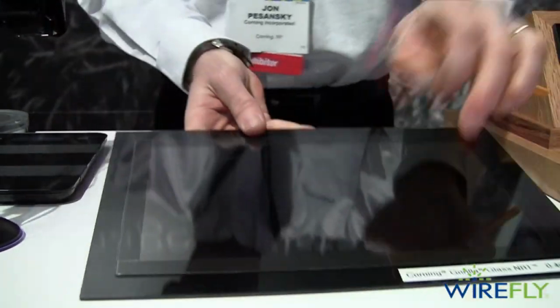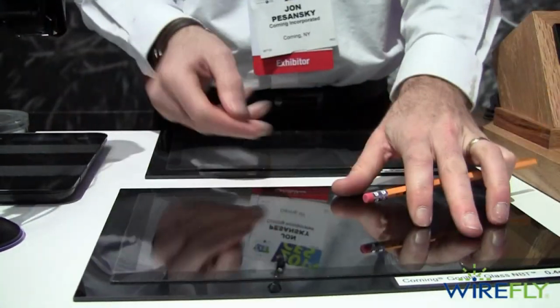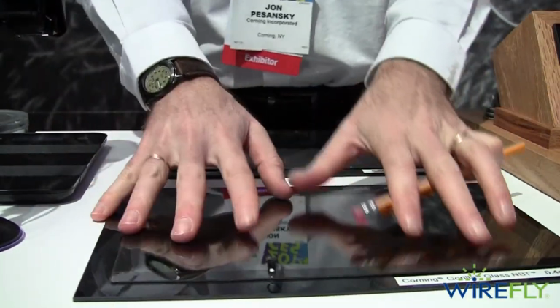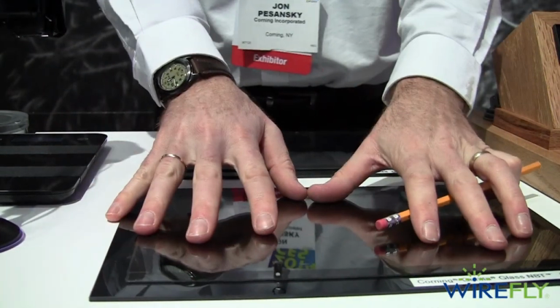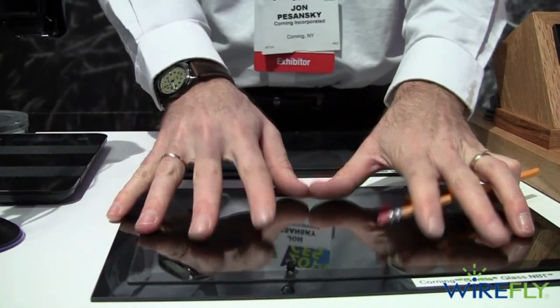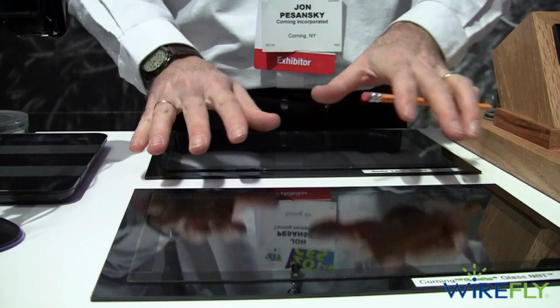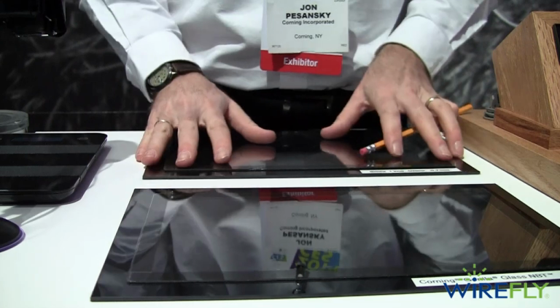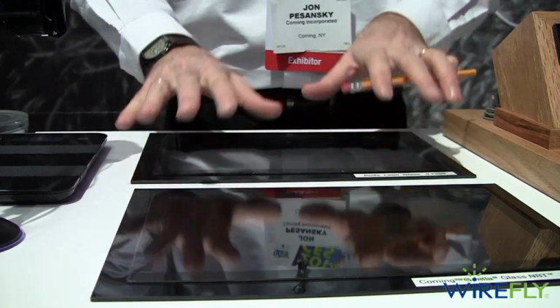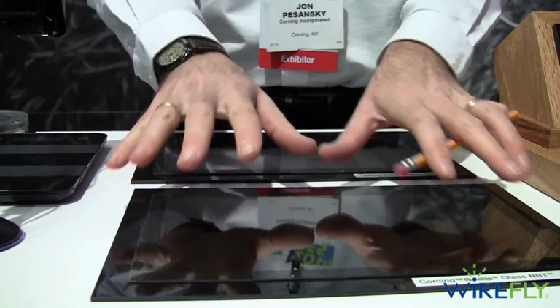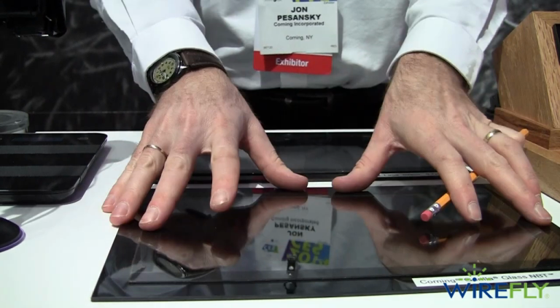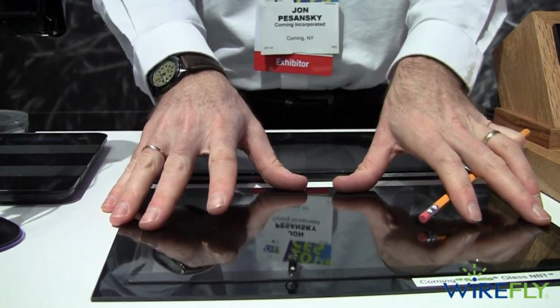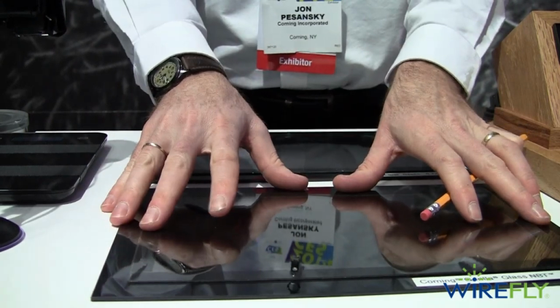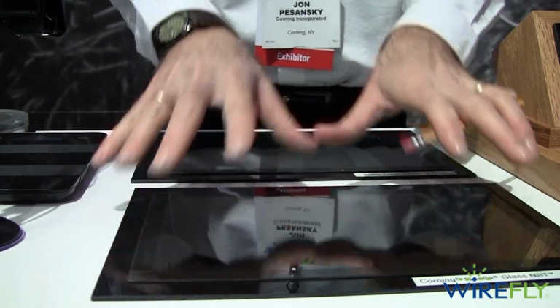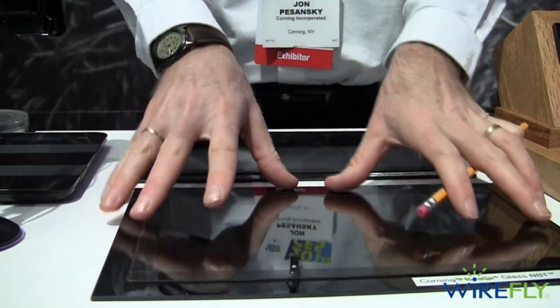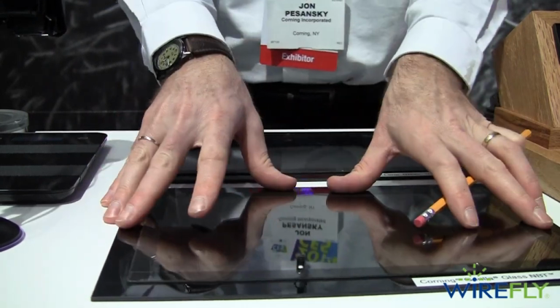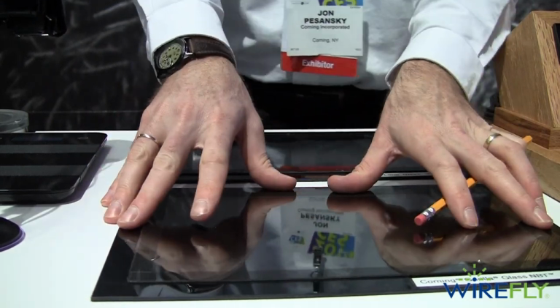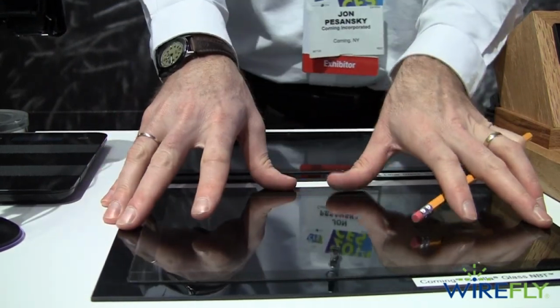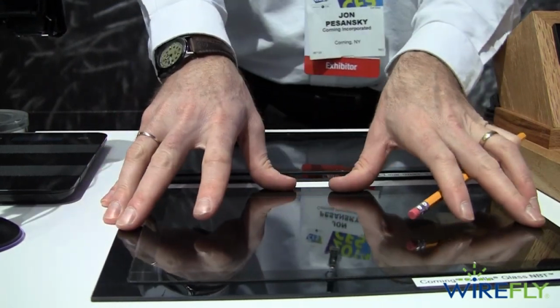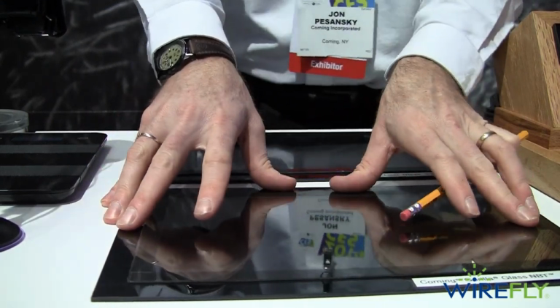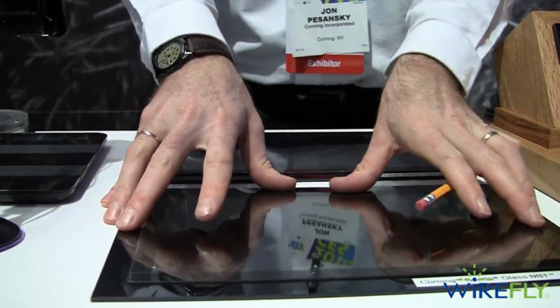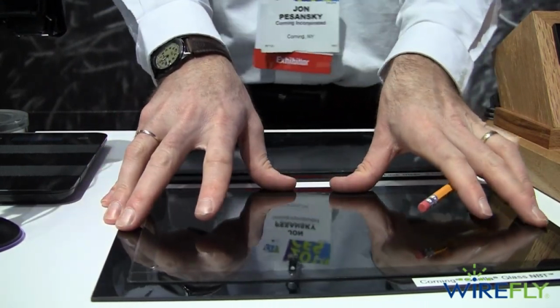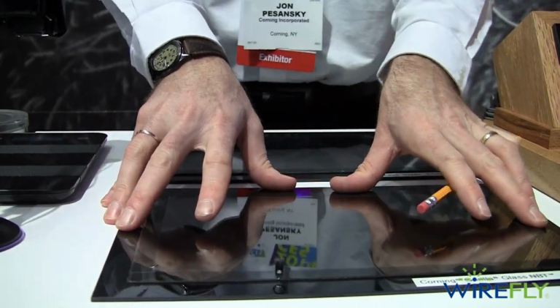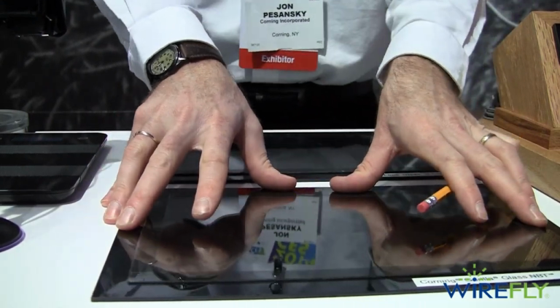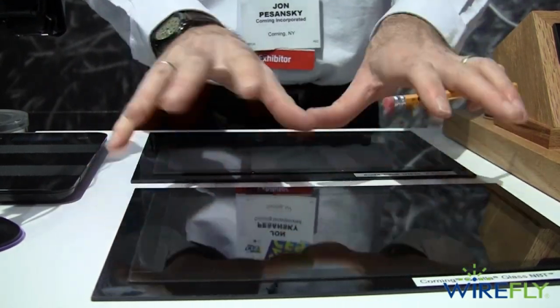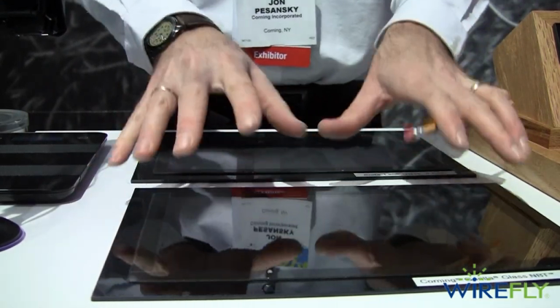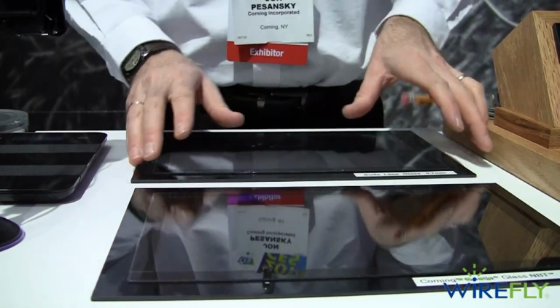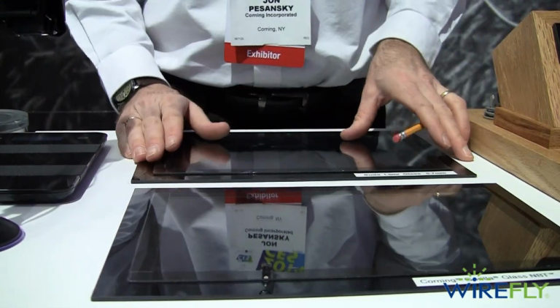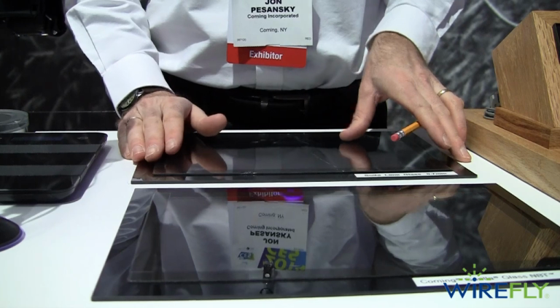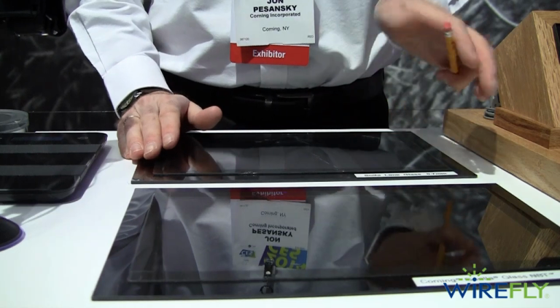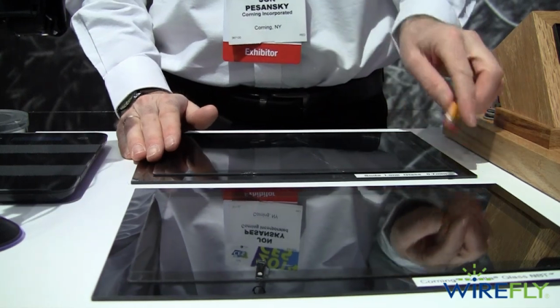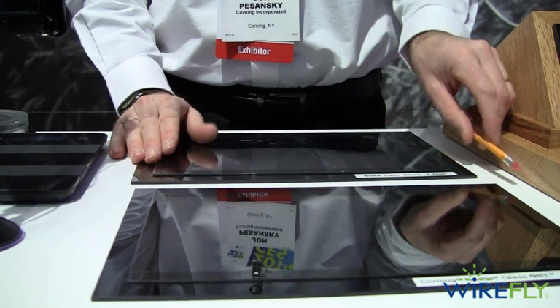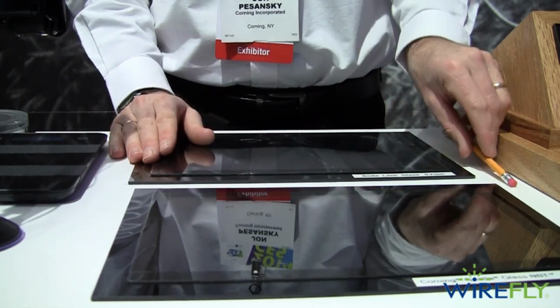This is the added value of Gorilla Glass NBT — native damage resistance of Gorilla Glass 3 as well, for other applications that are growing in the market.